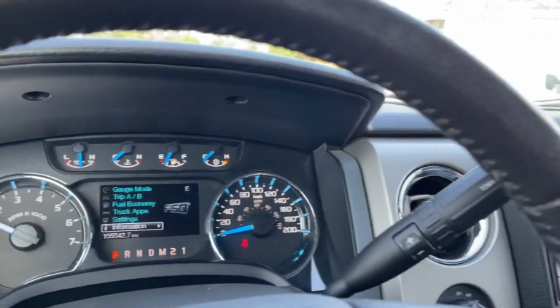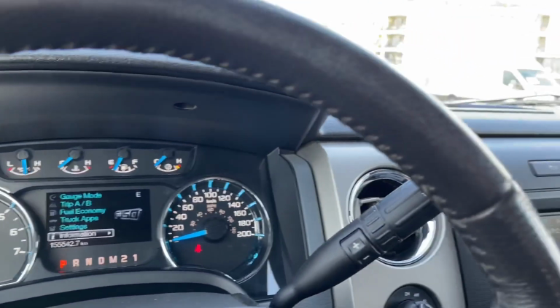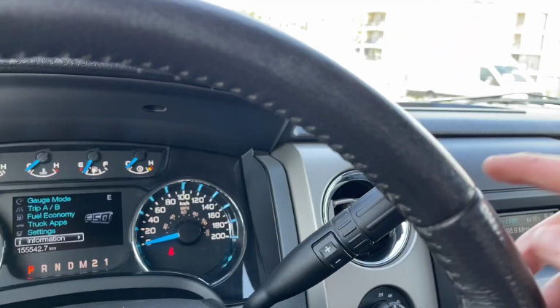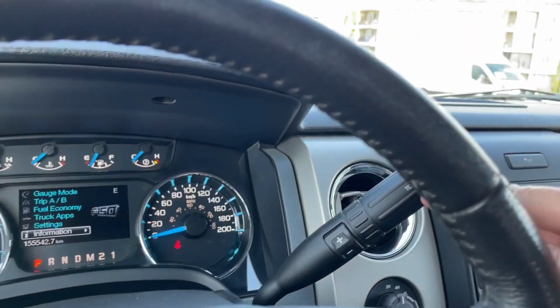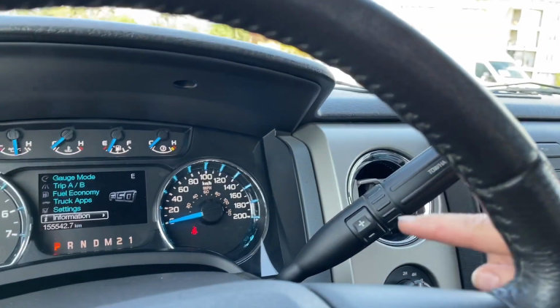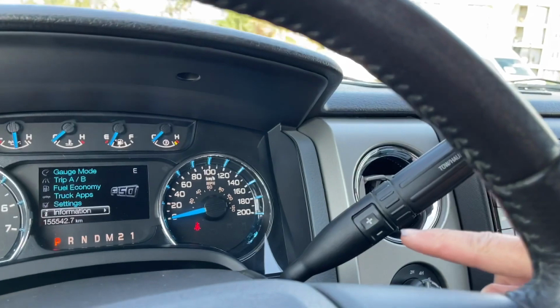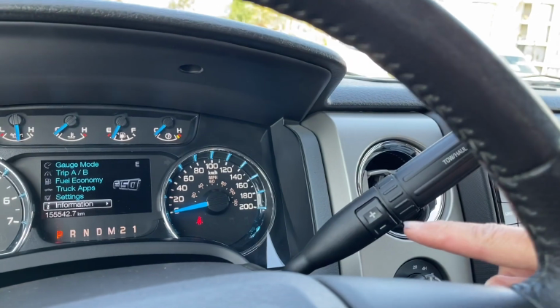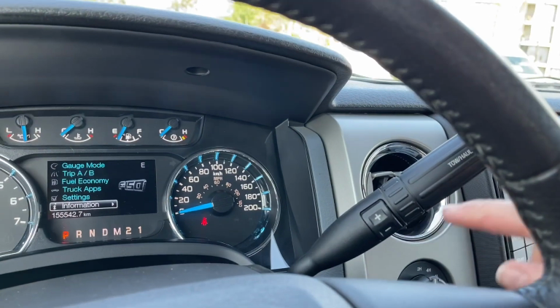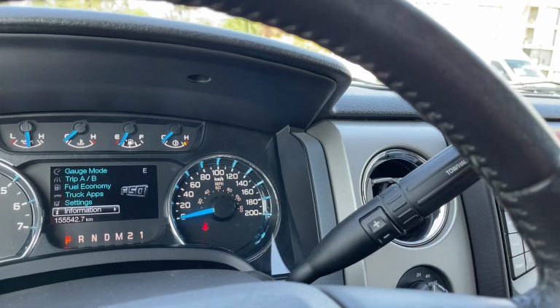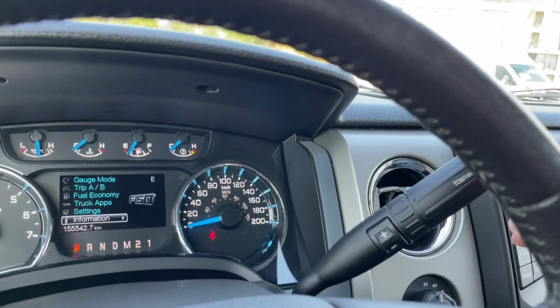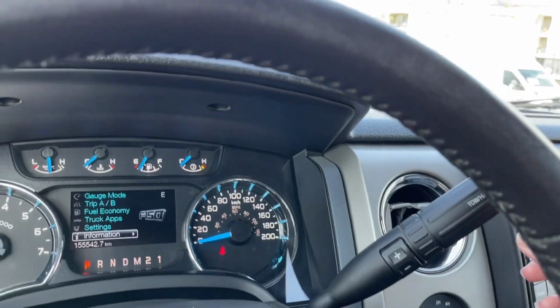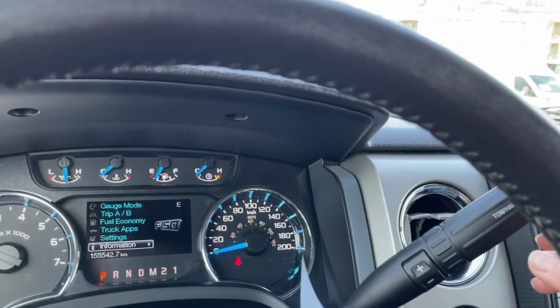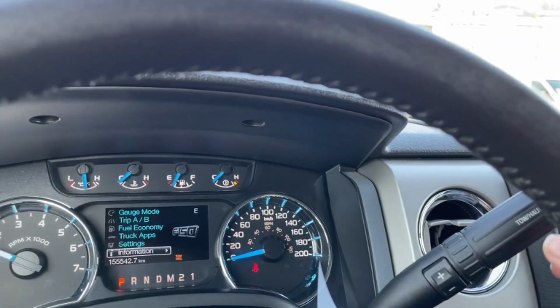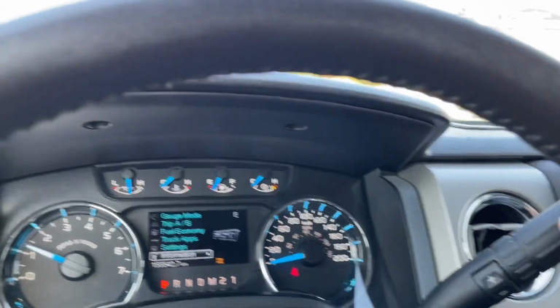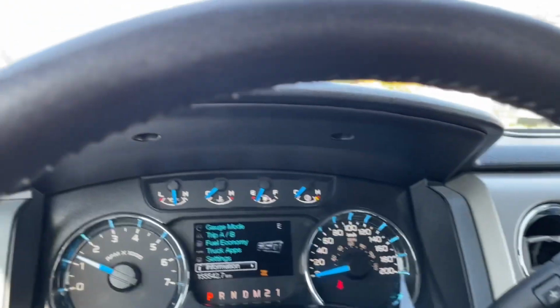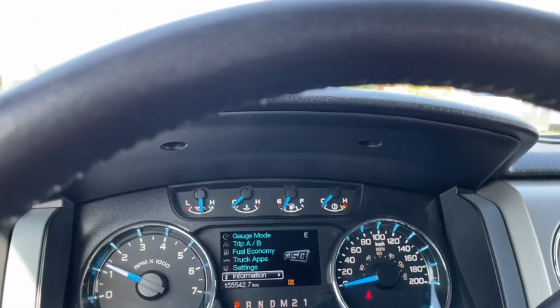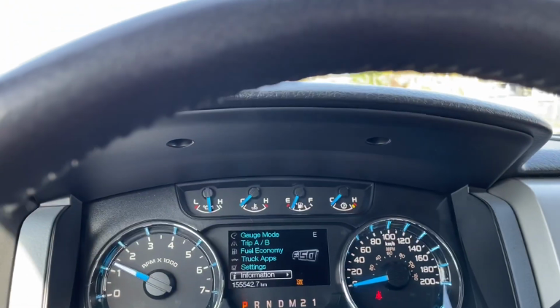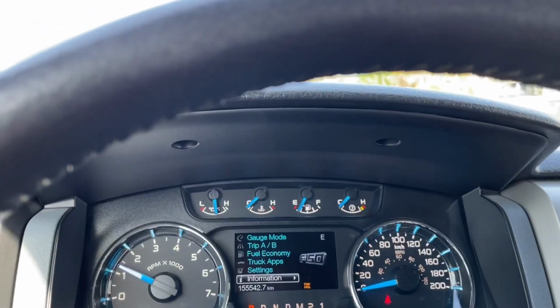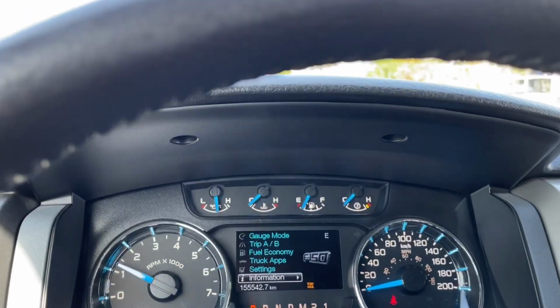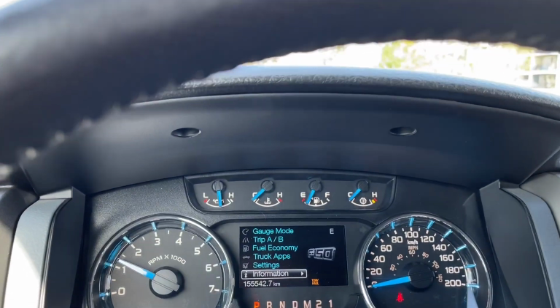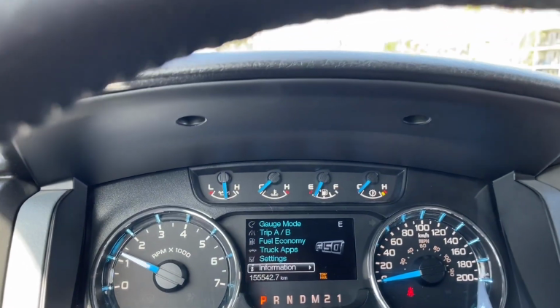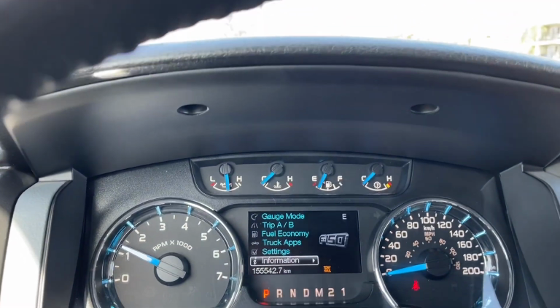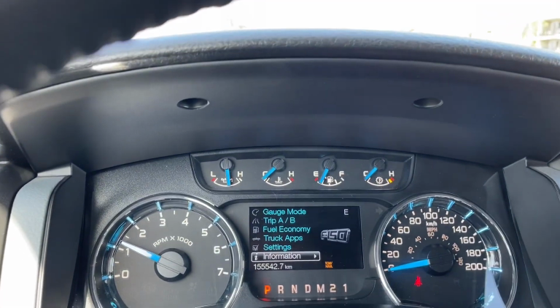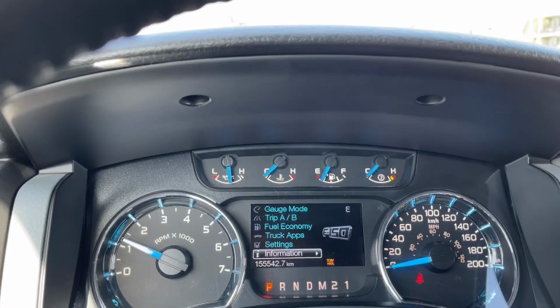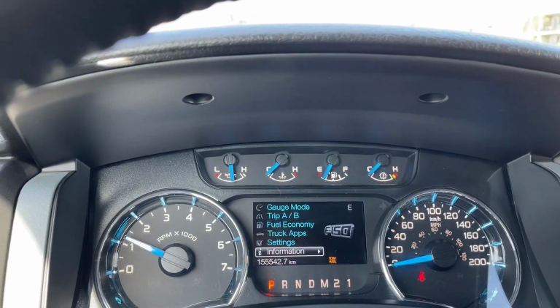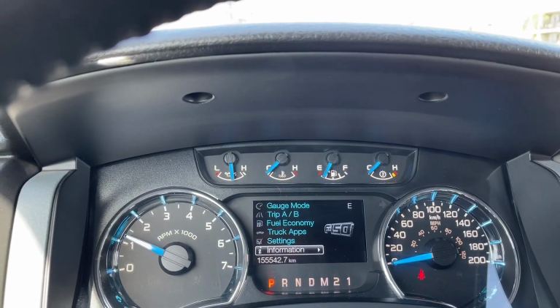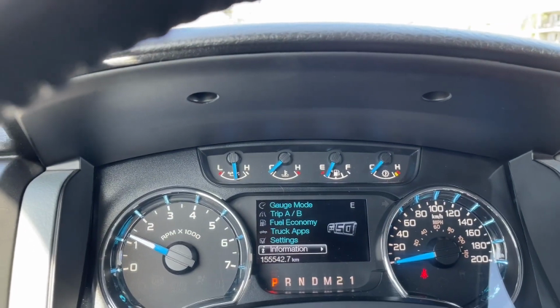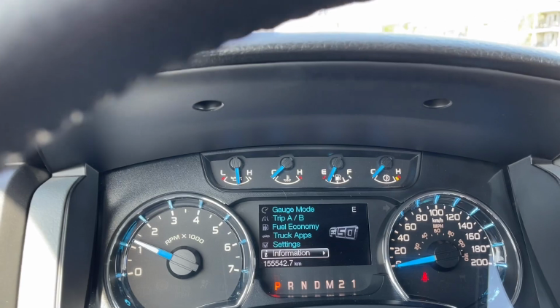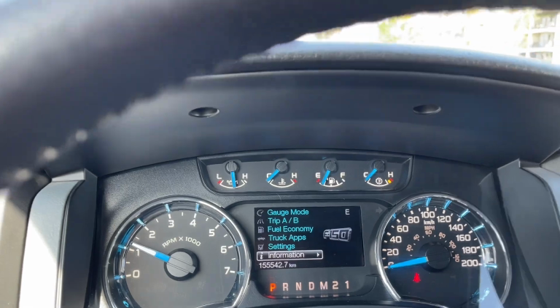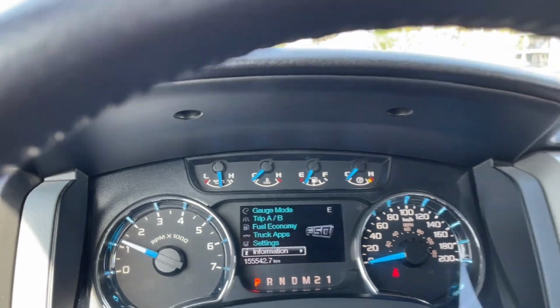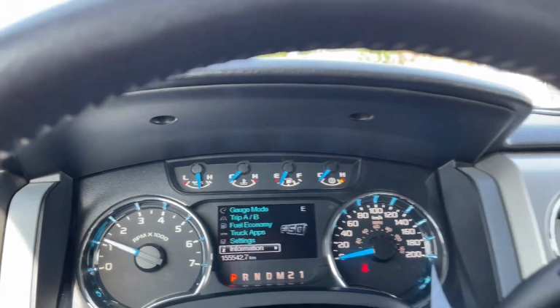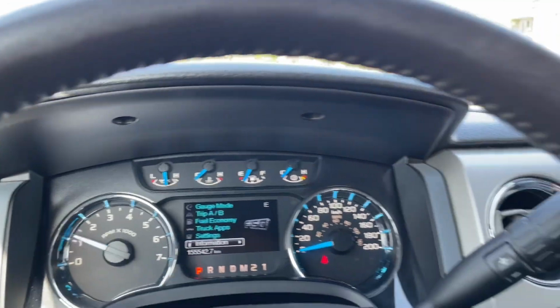Off to the side is your automatic select shifter with tow haul. Press it and it appears to the right of the odometer reading; press again and it's off.